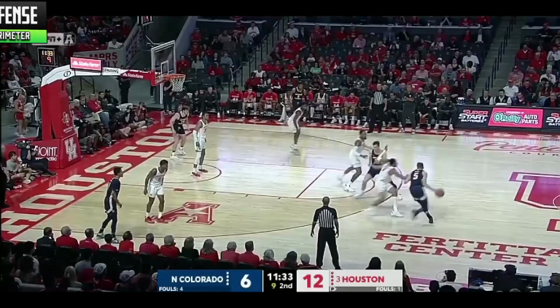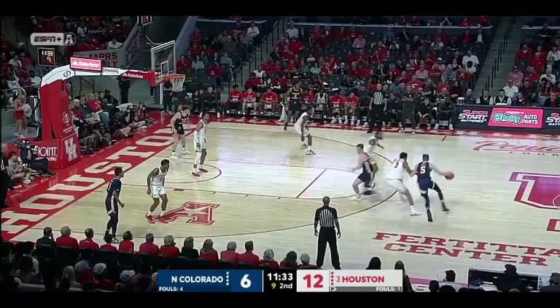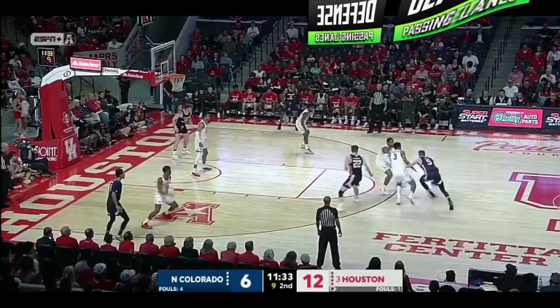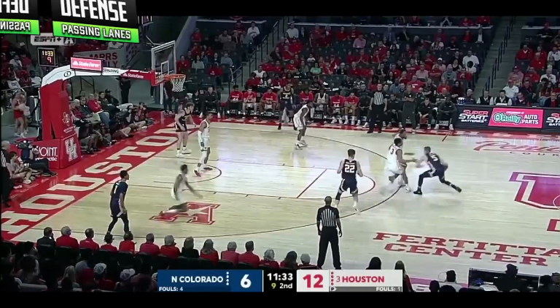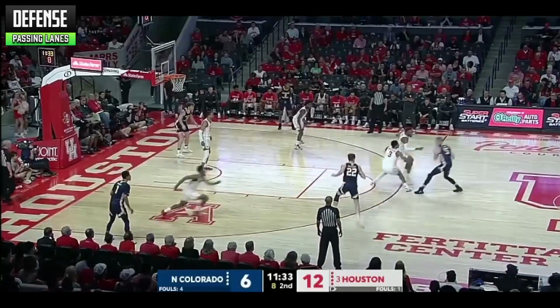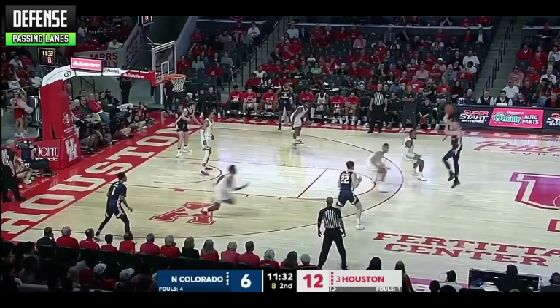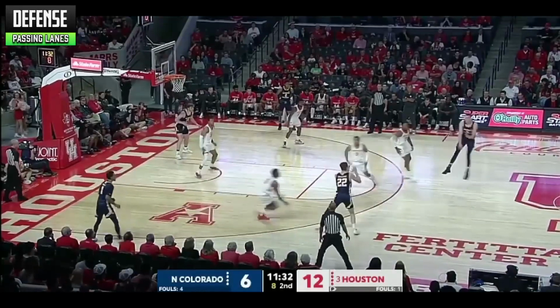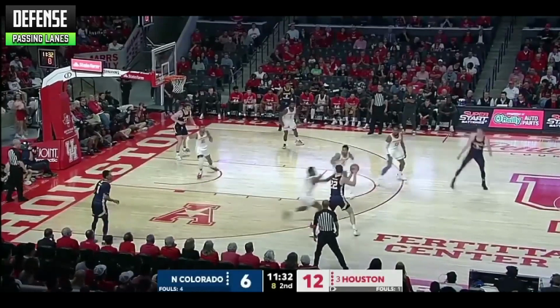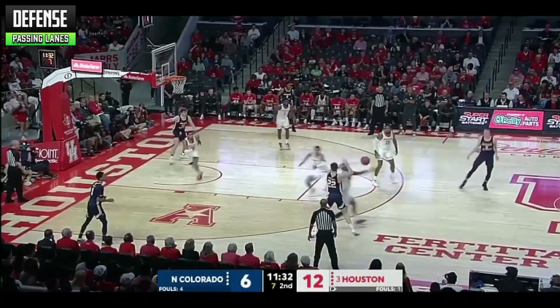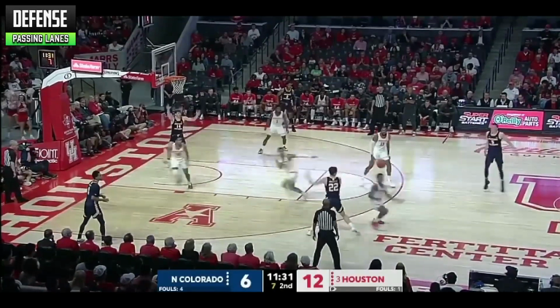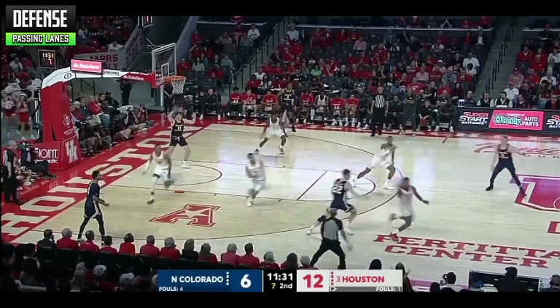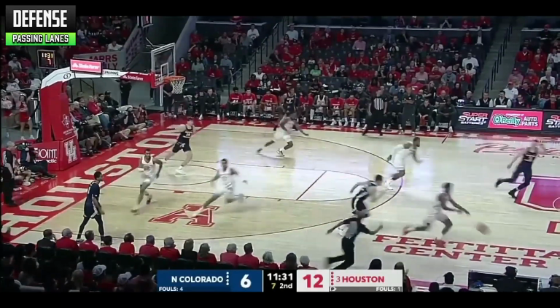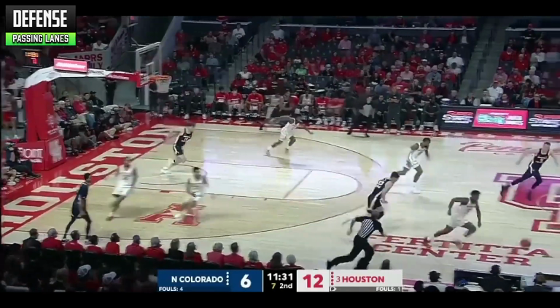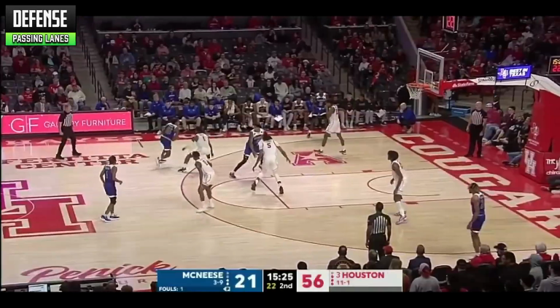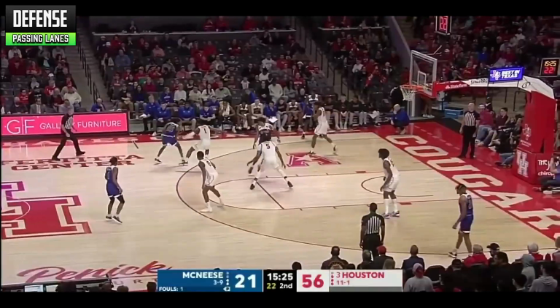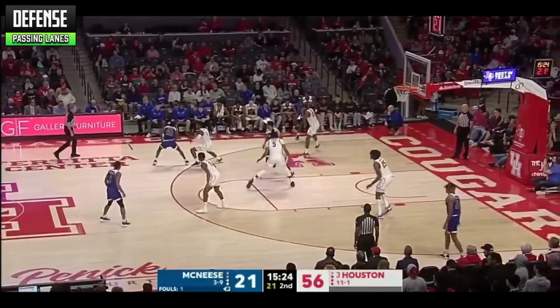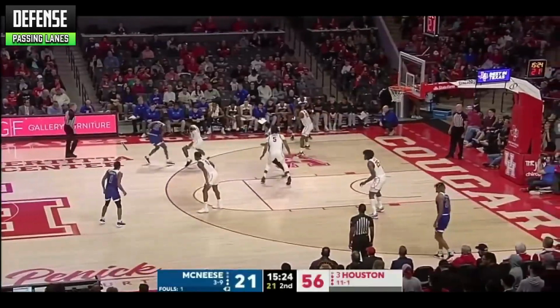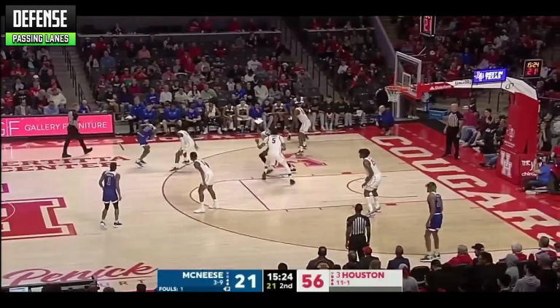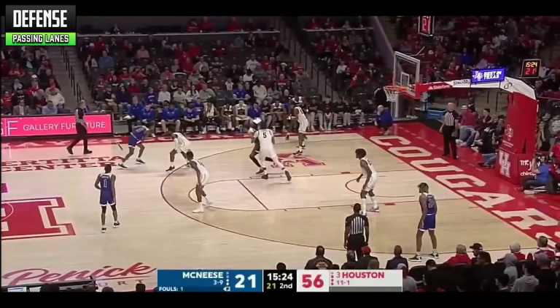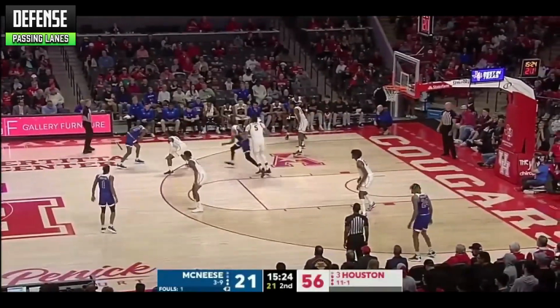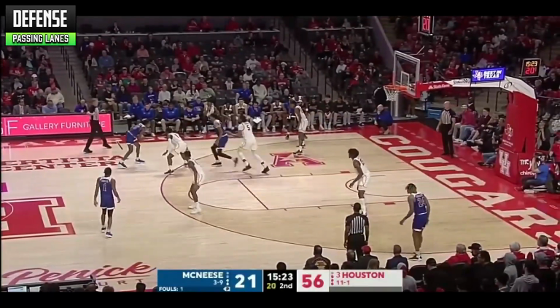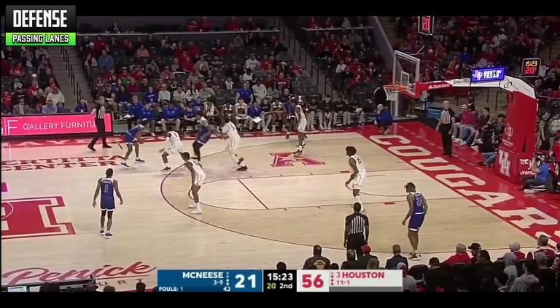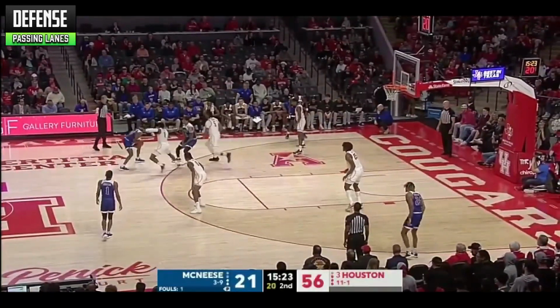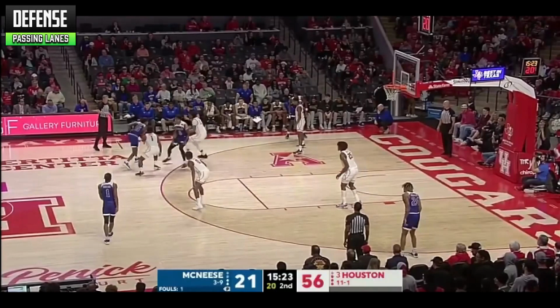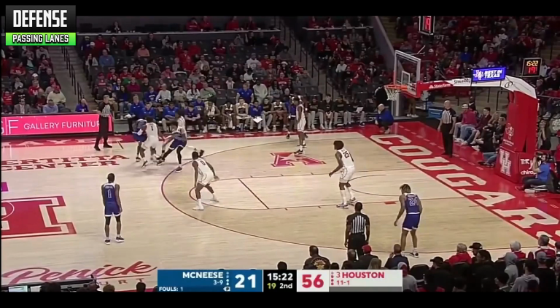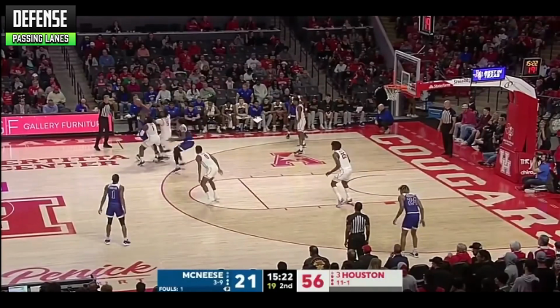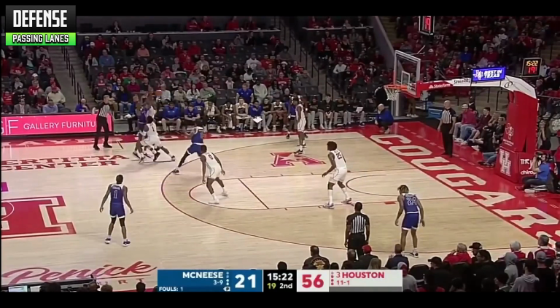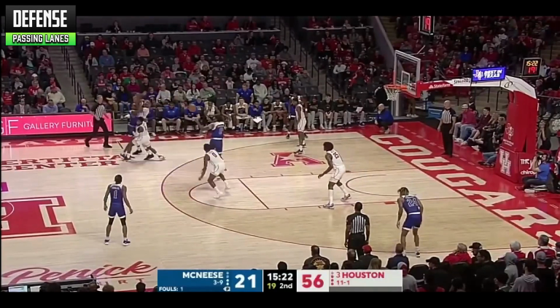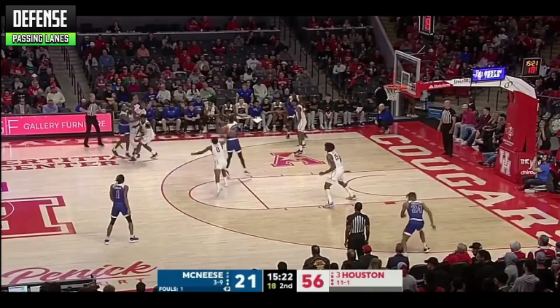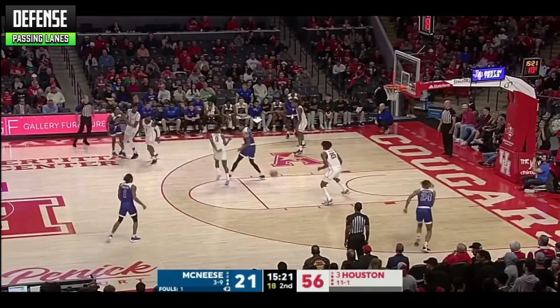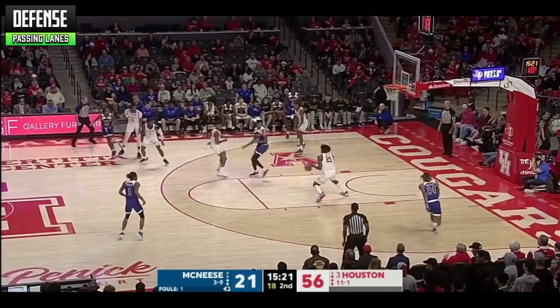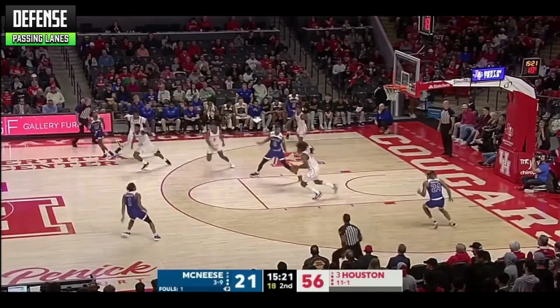His long arms also help him as a ball hawk in passing lanes. He's averaging 1.7 steals per game and picking off passes opens up easy transition opportunities for Marcus.